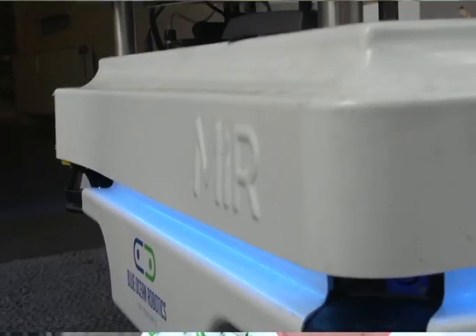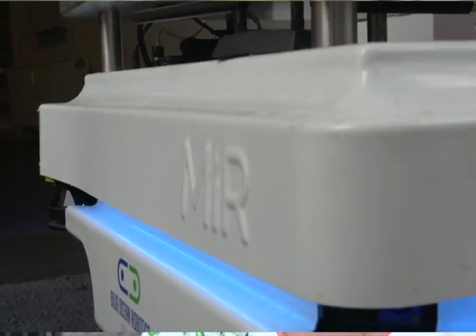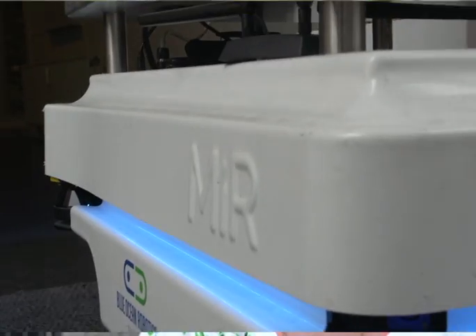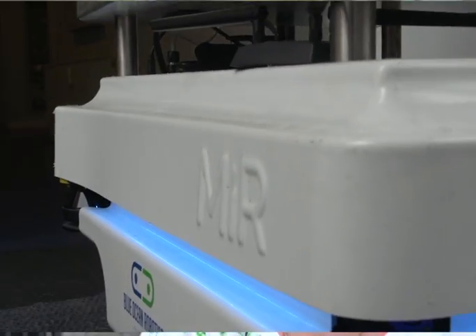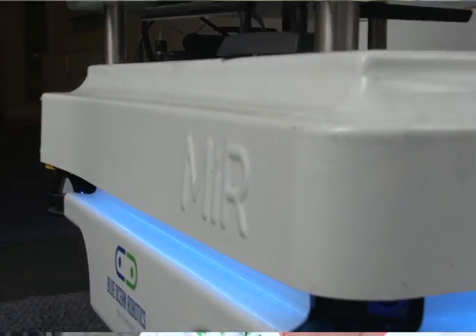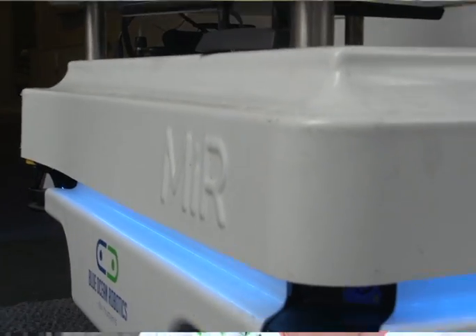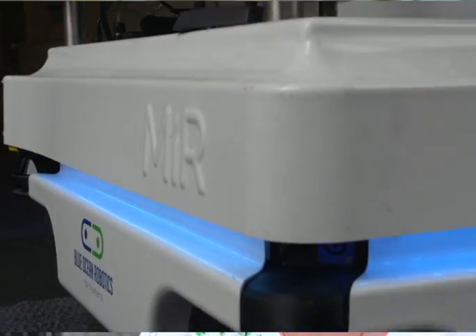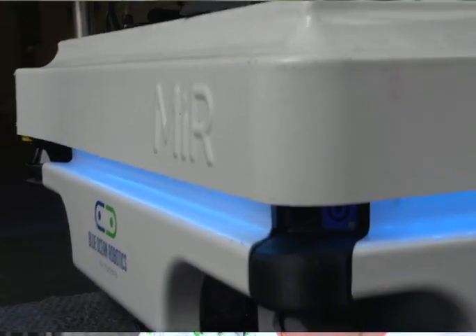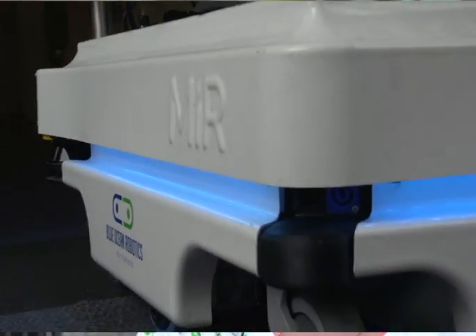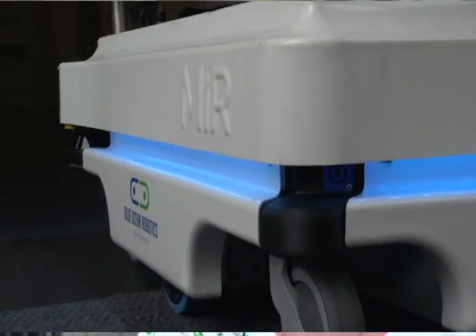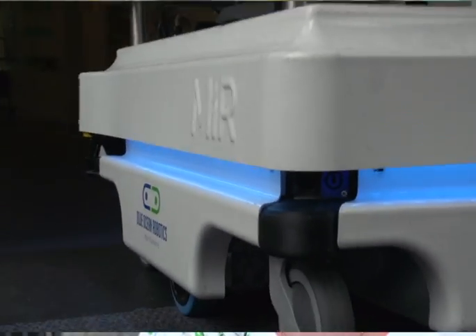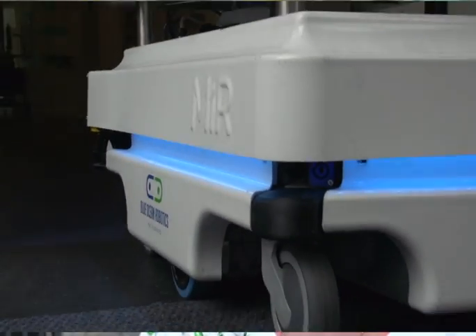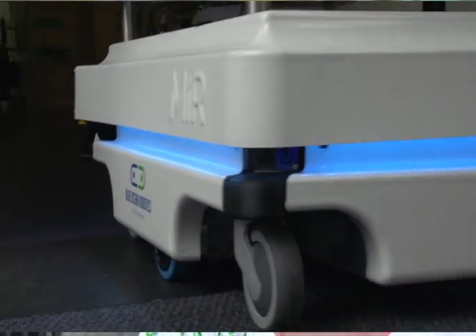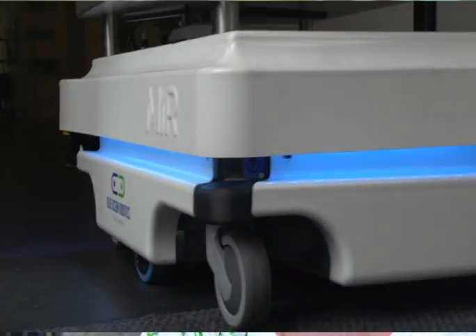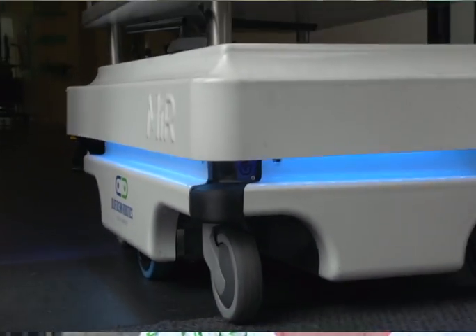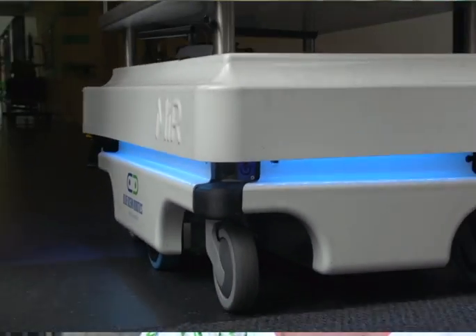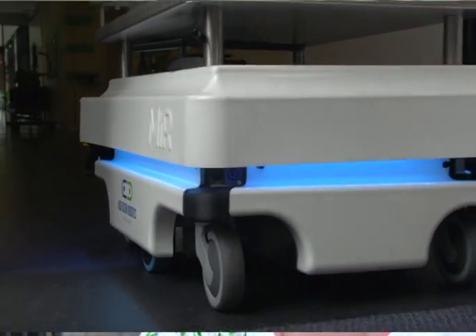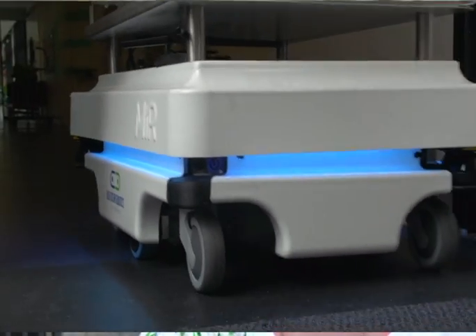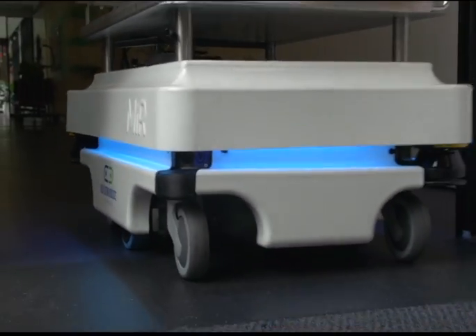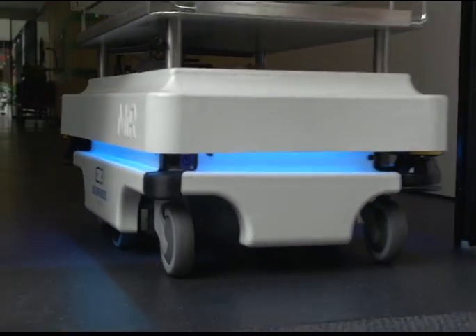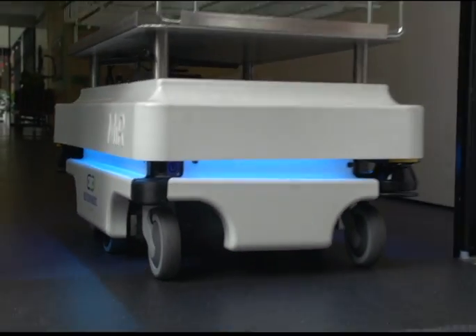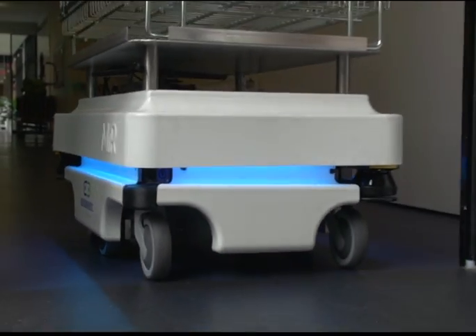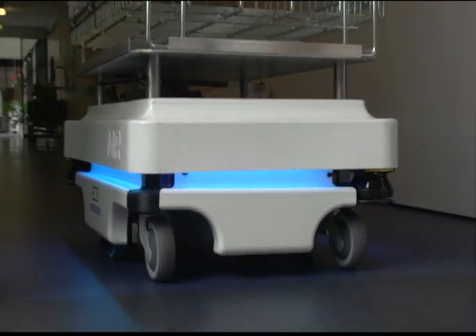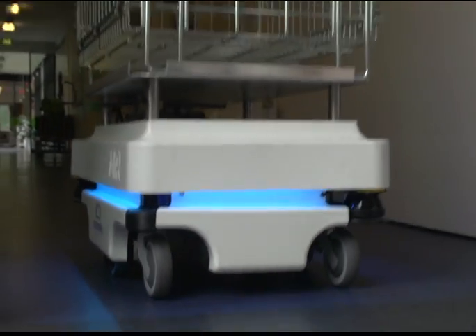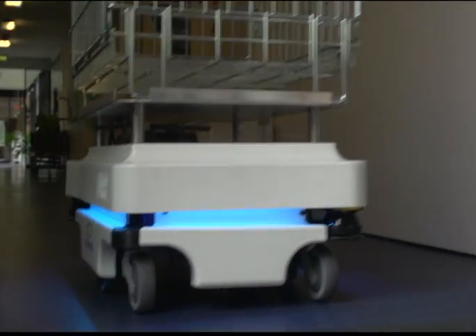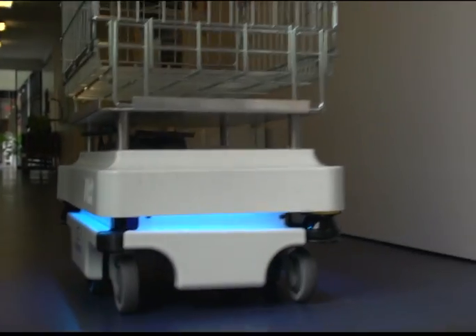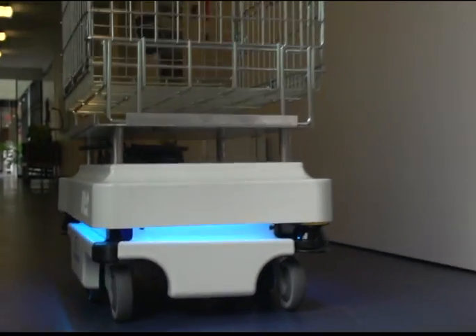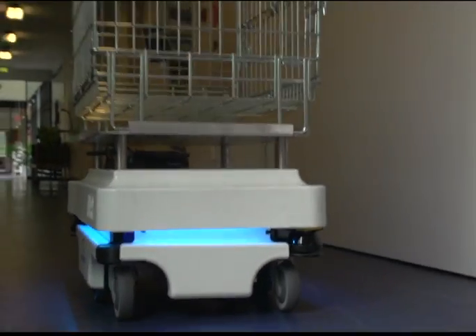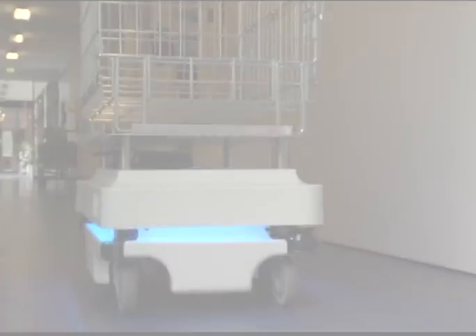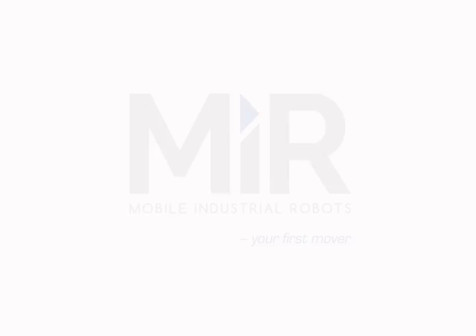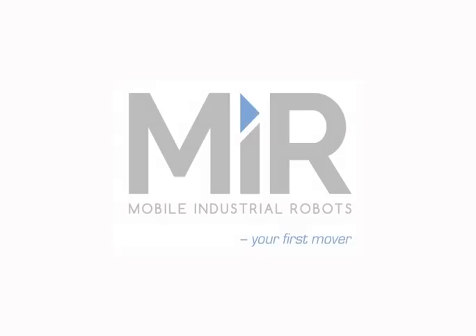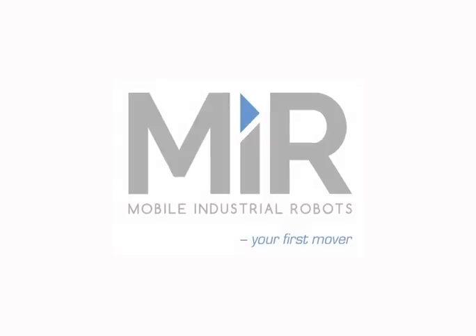The possibilities with this robot are increasing day by day.